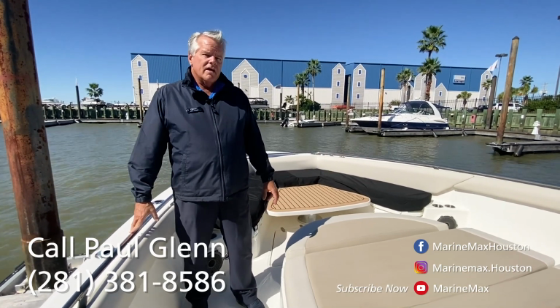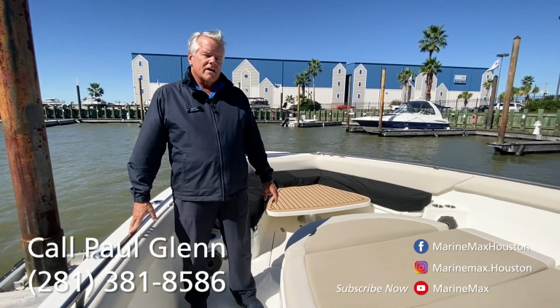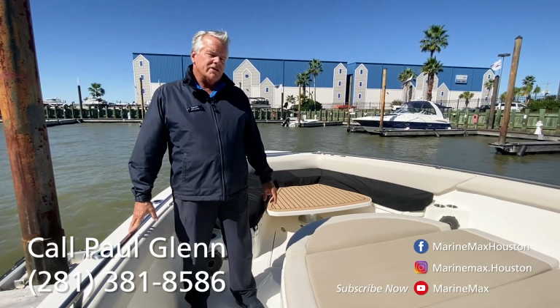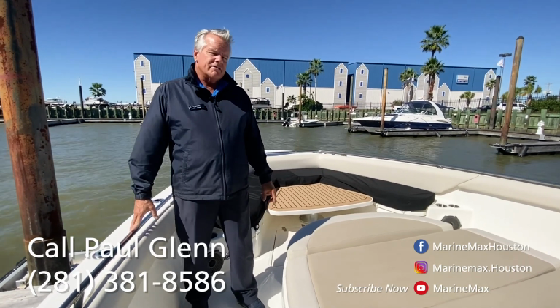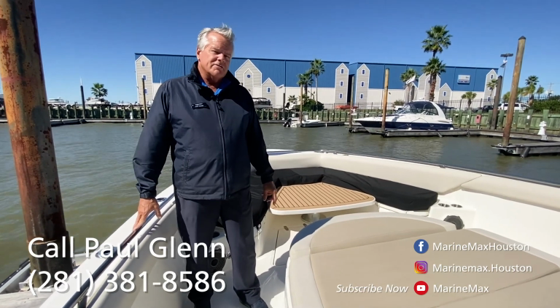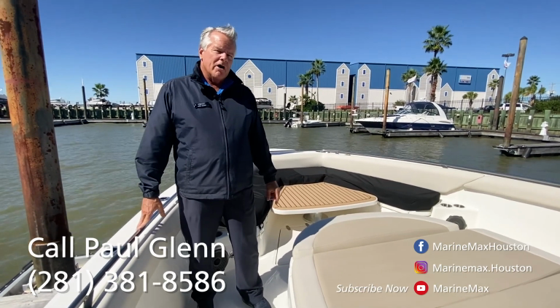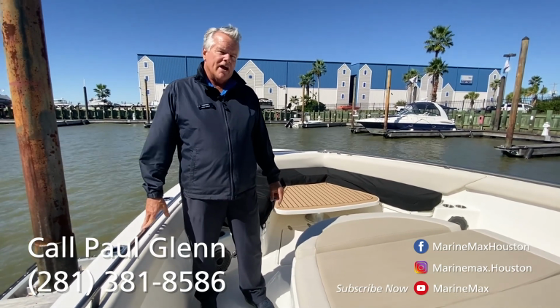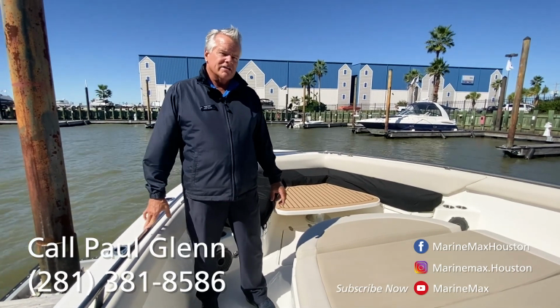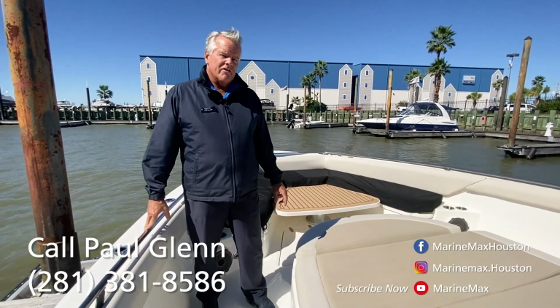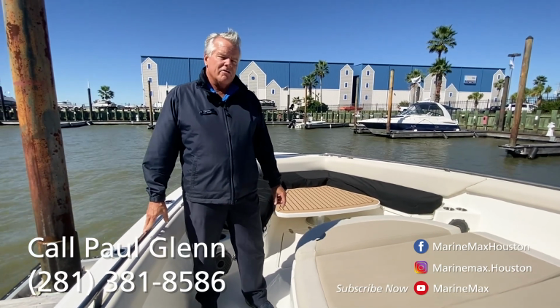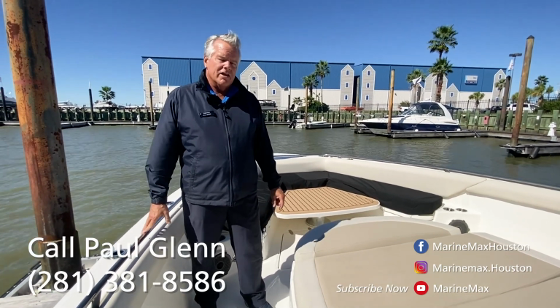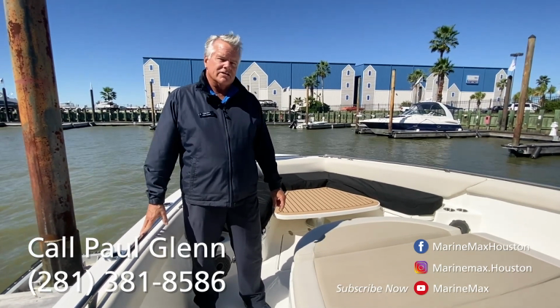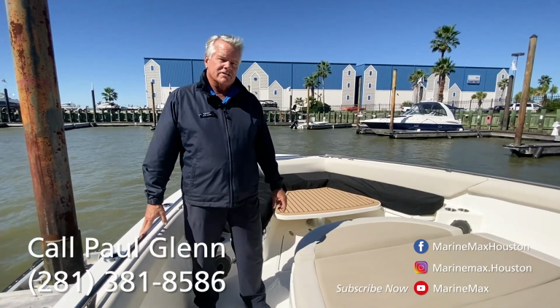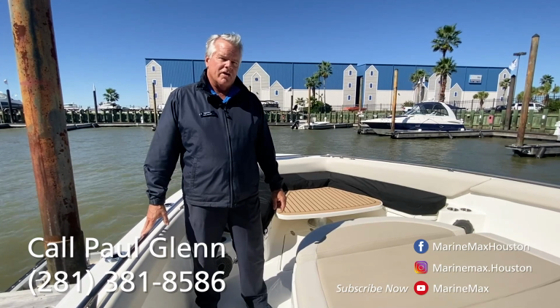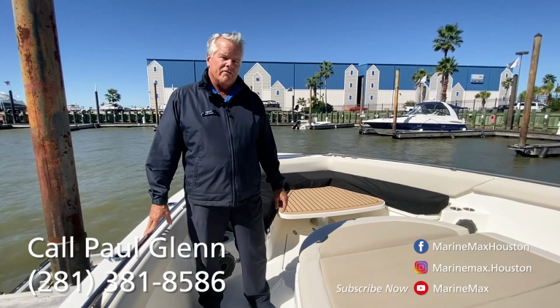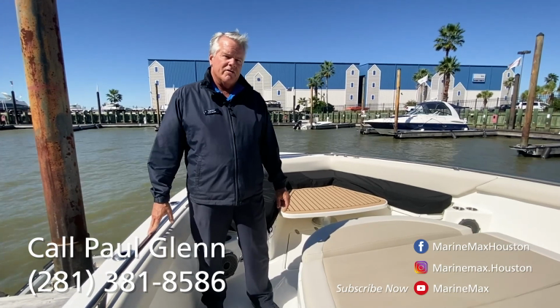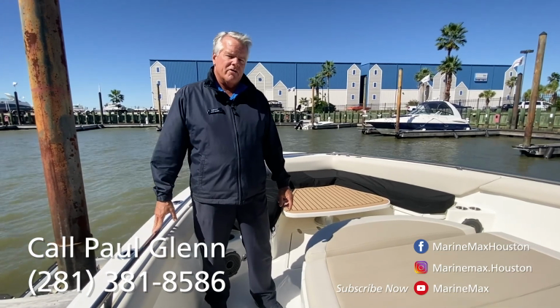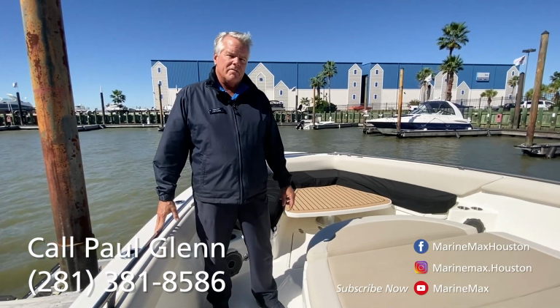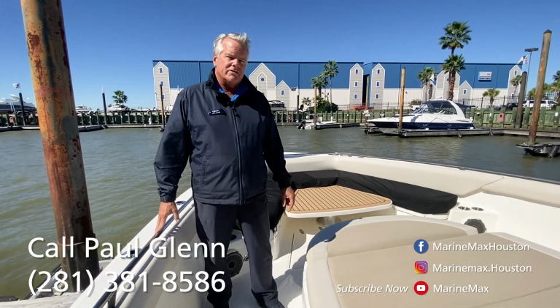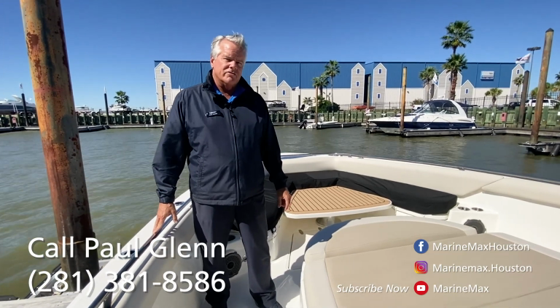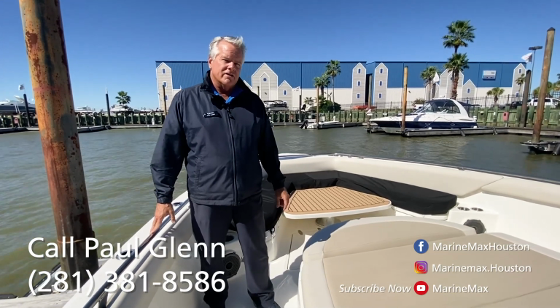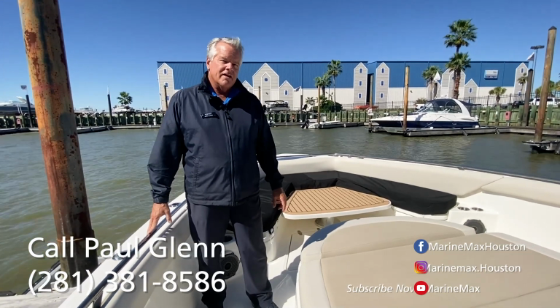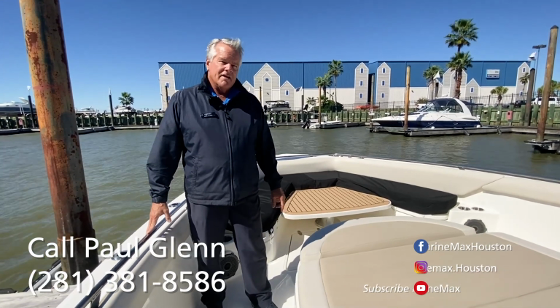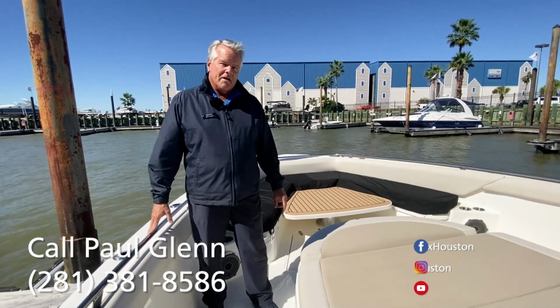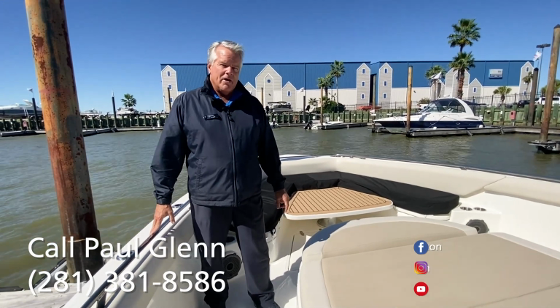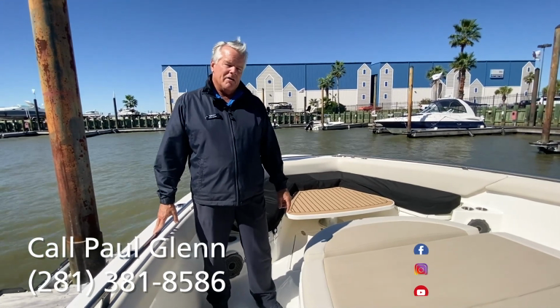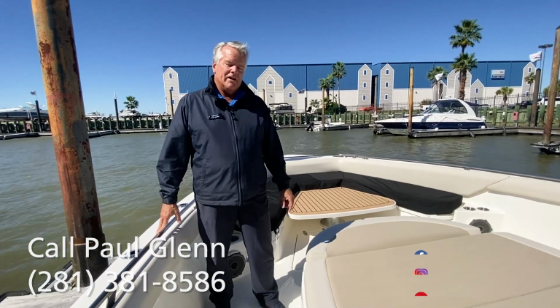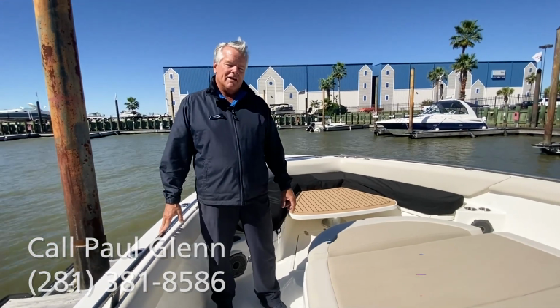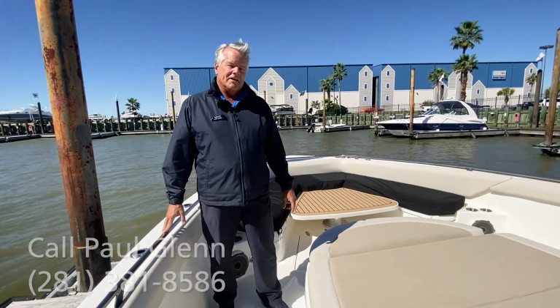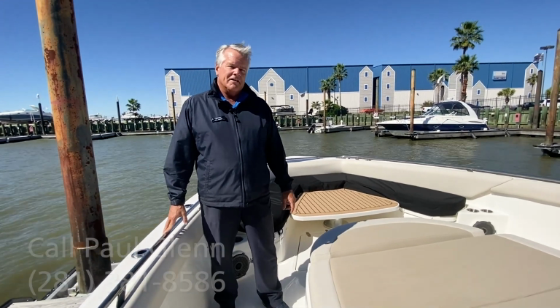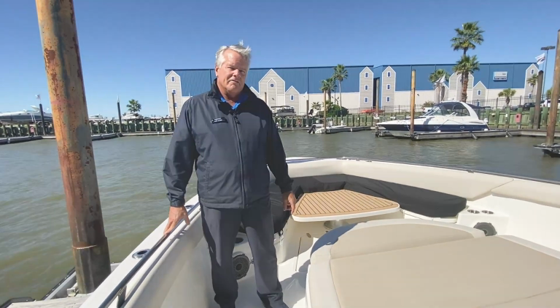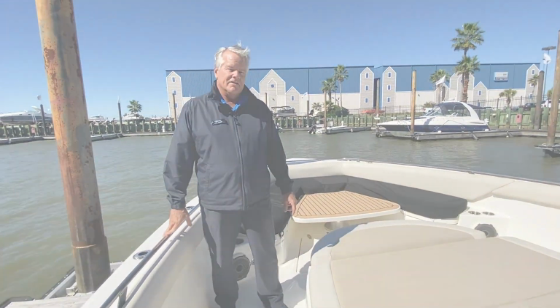Come check this boat out, along with some of our other listings here at MarineMax Houston. I'm Paul — I'll be glad to take care of you.